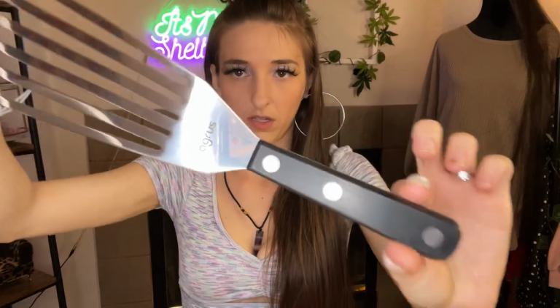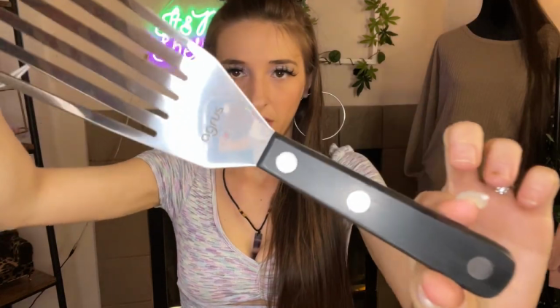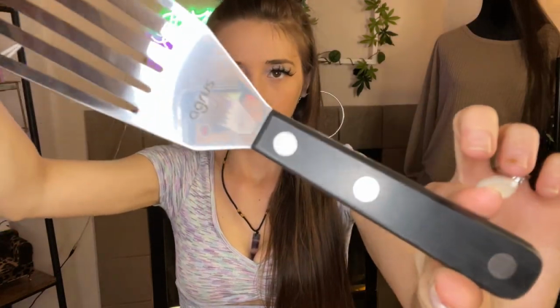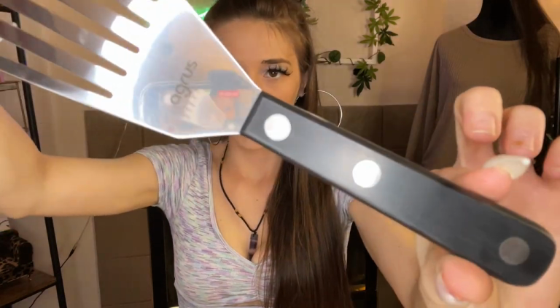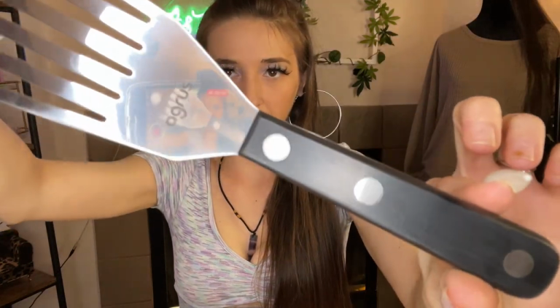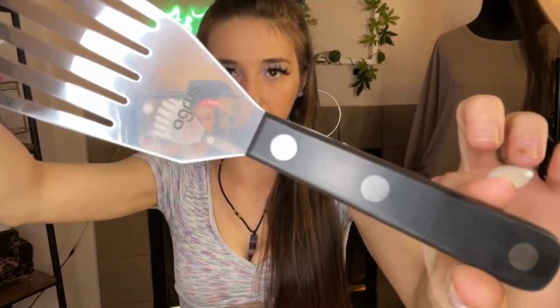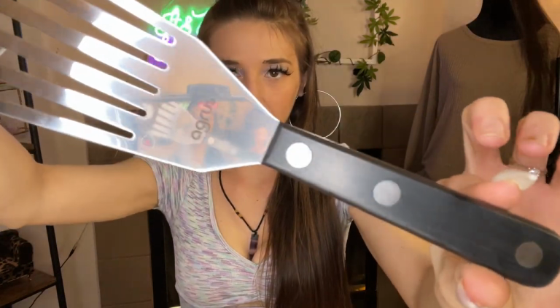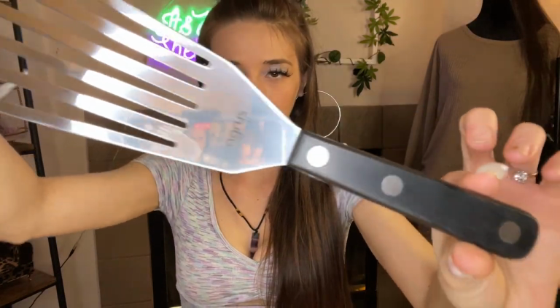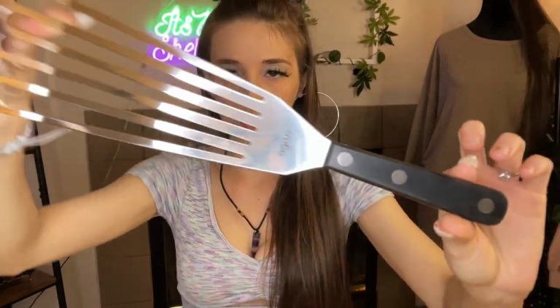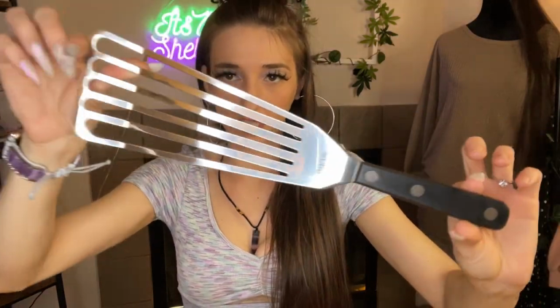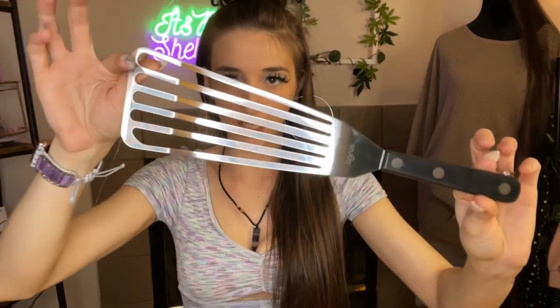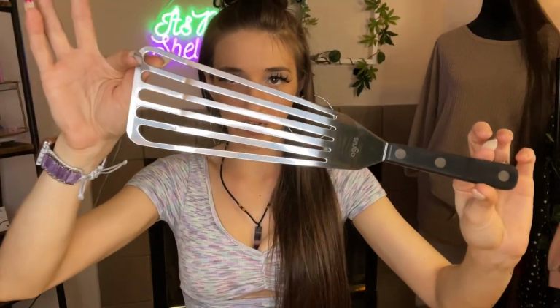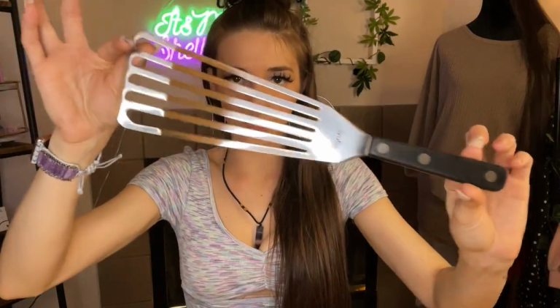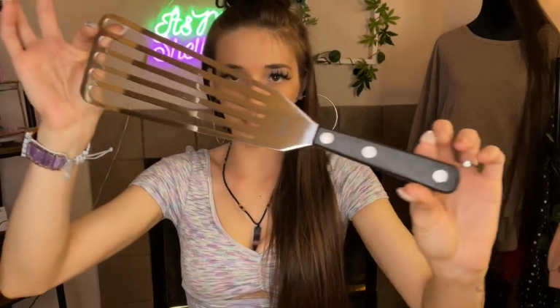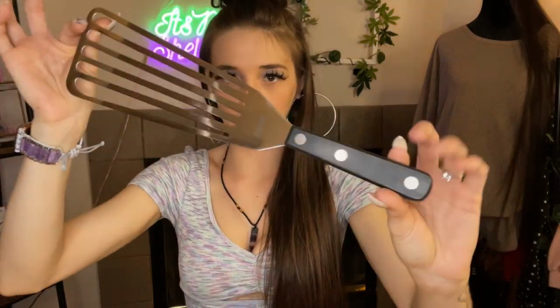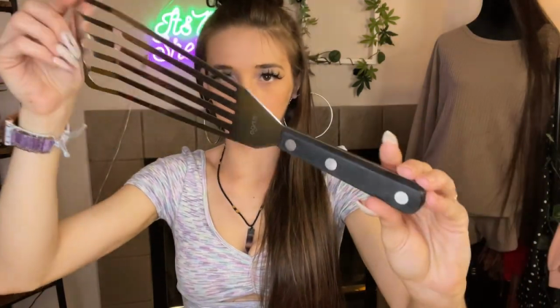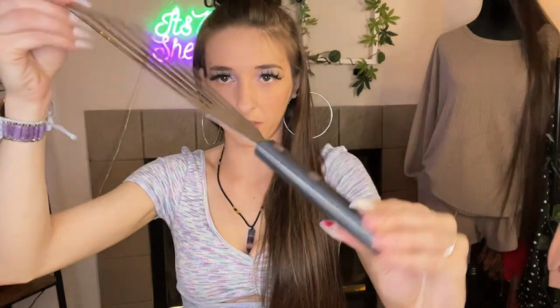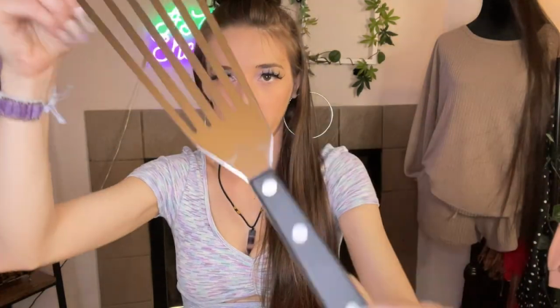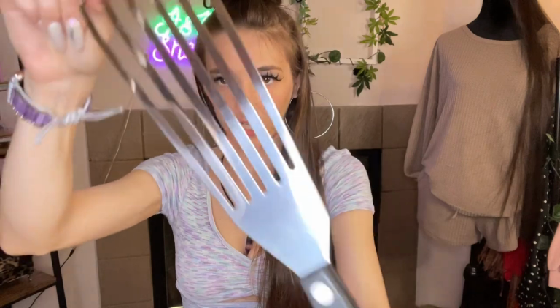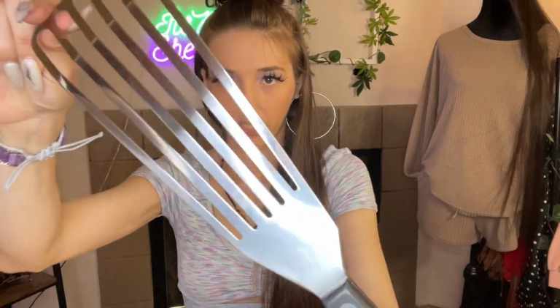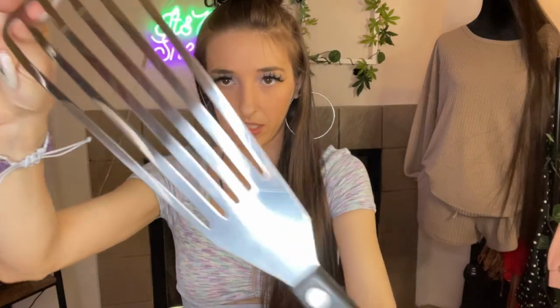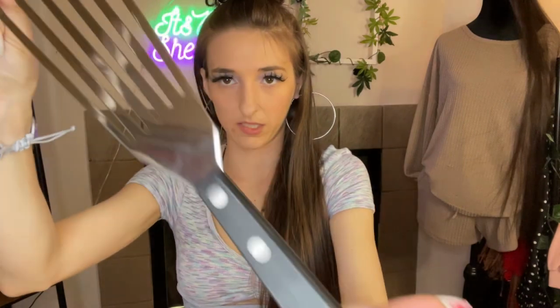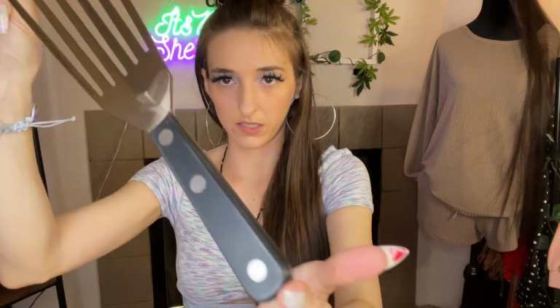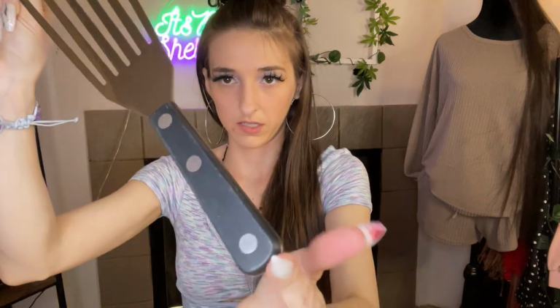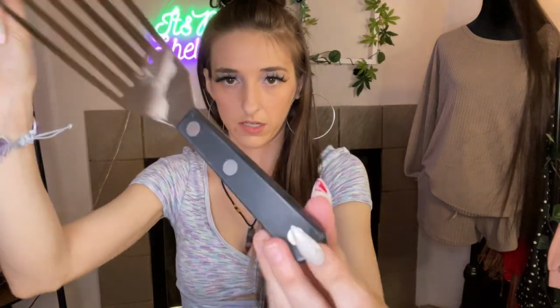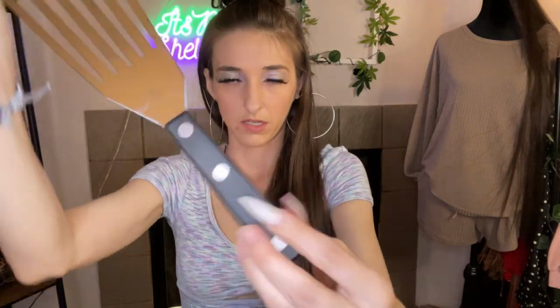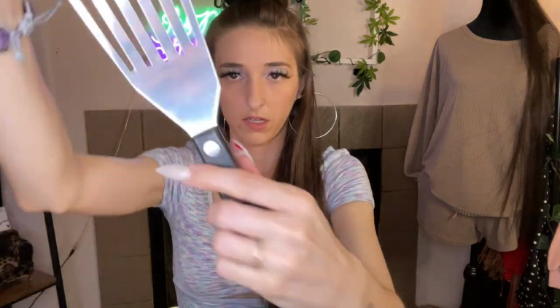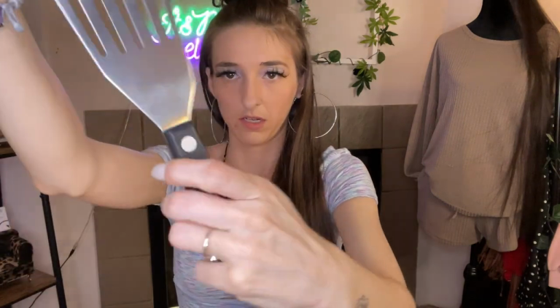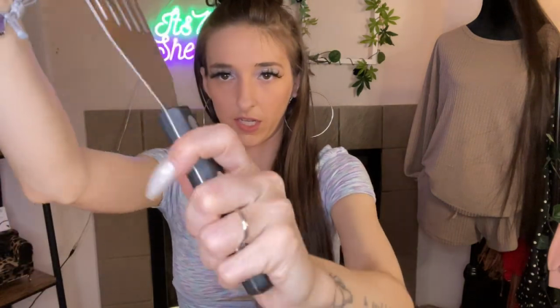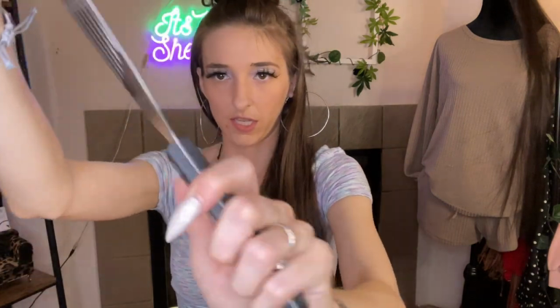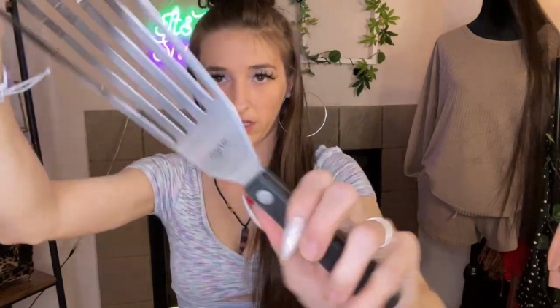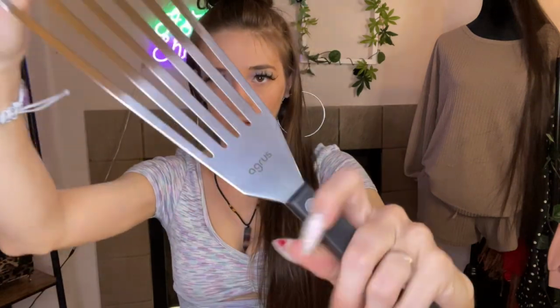Agris has such nice kitchen supplies. Nice handle.